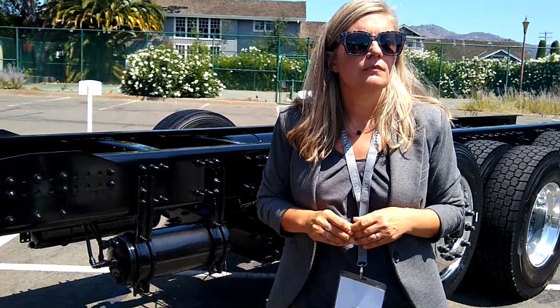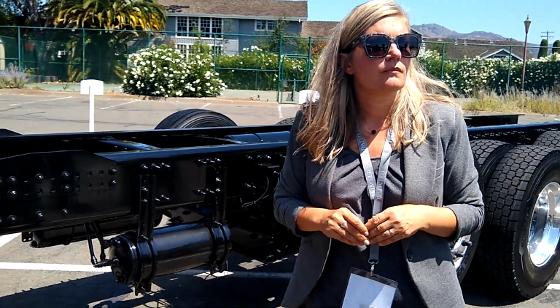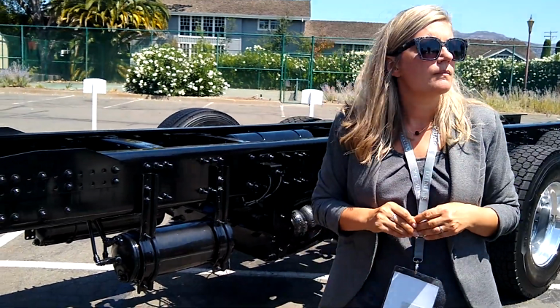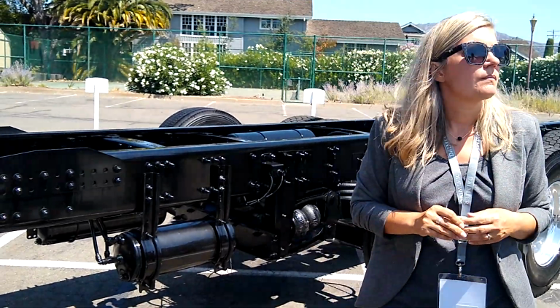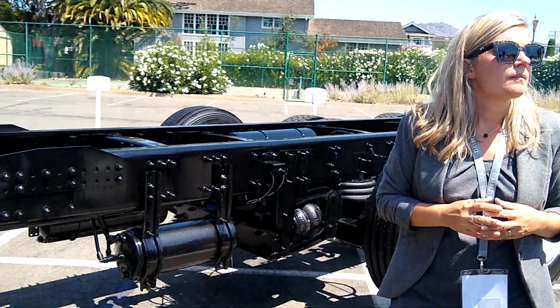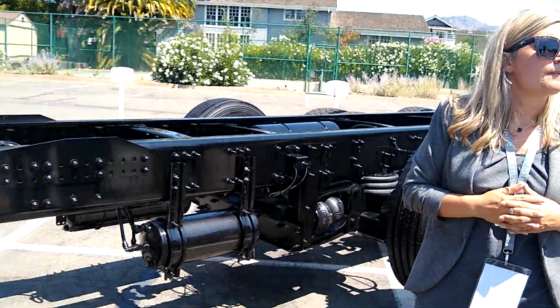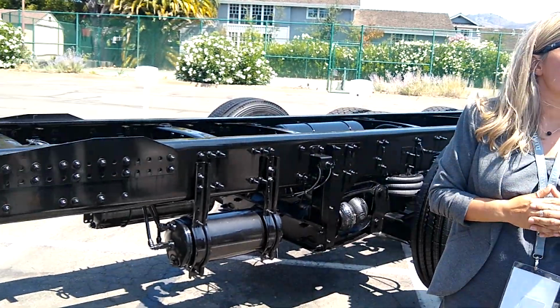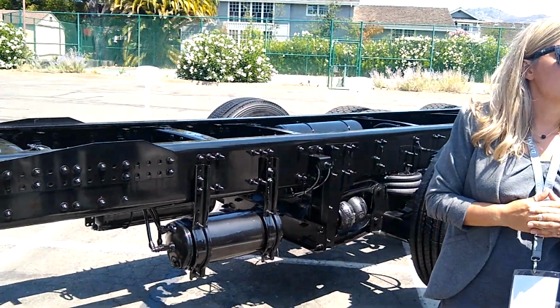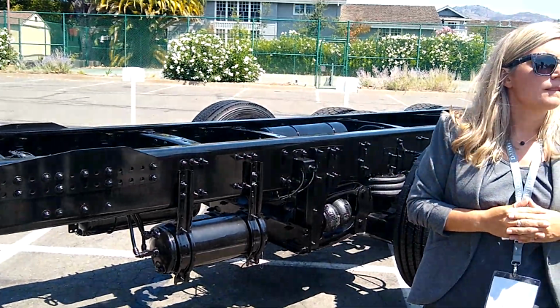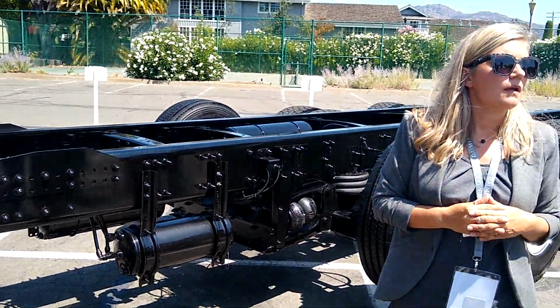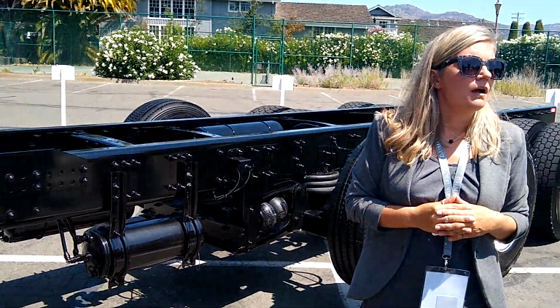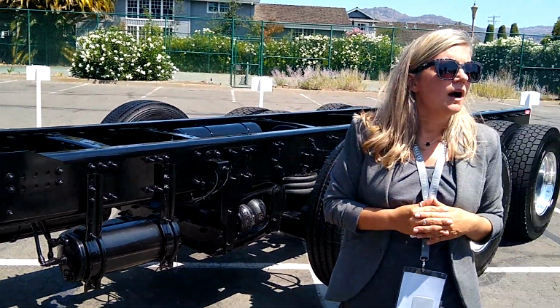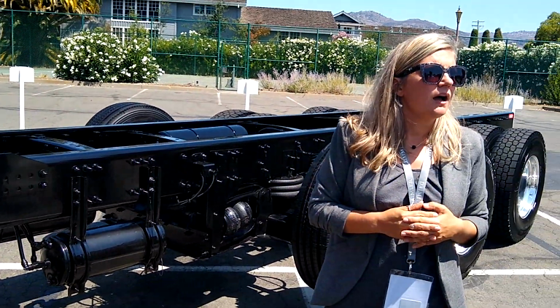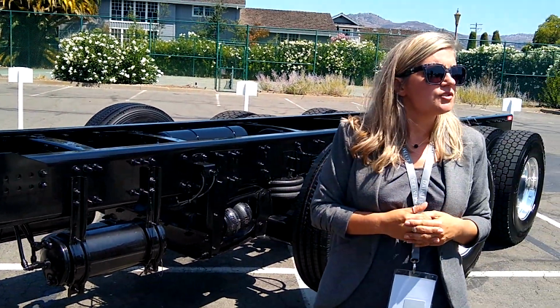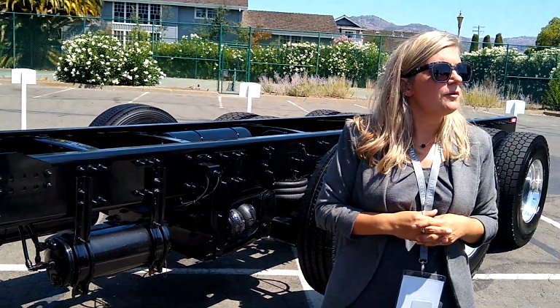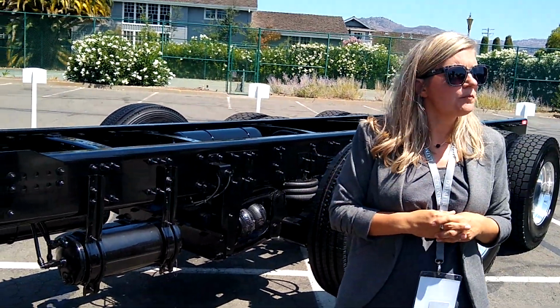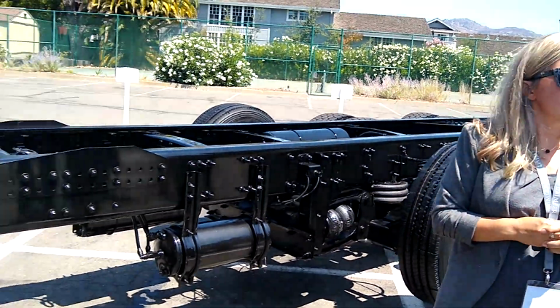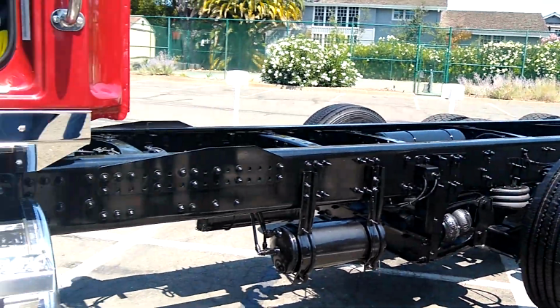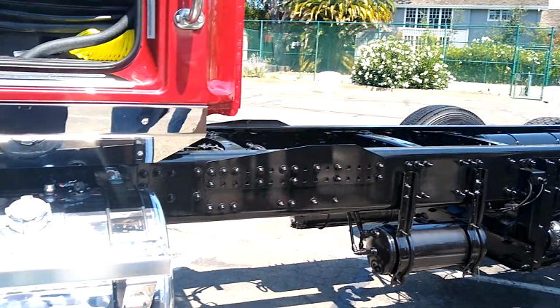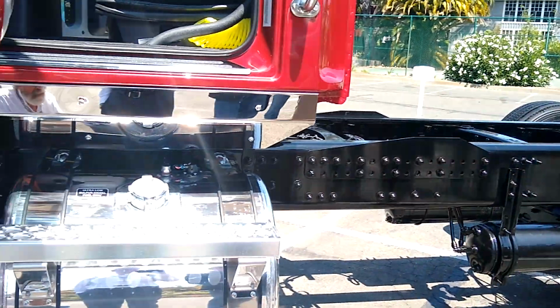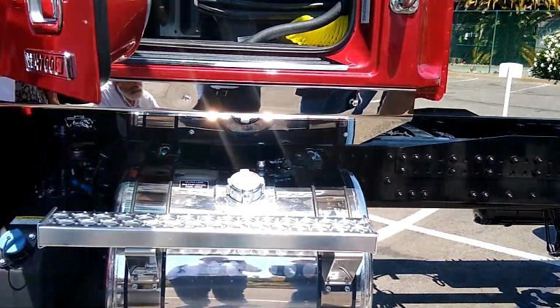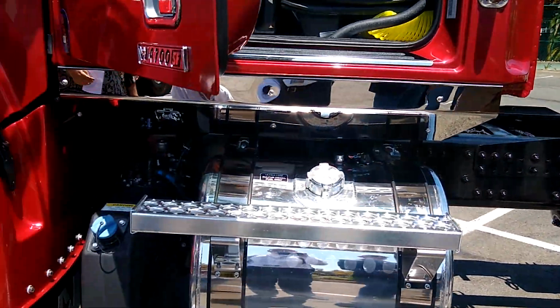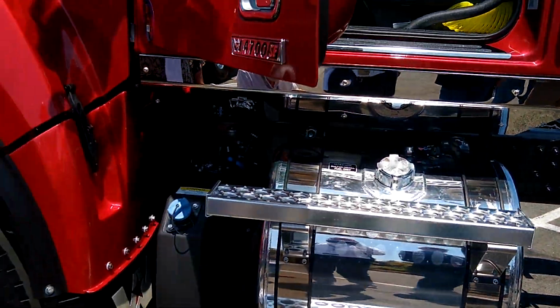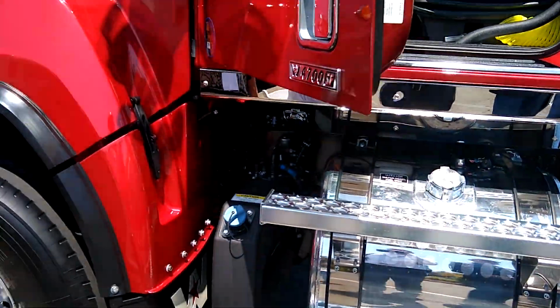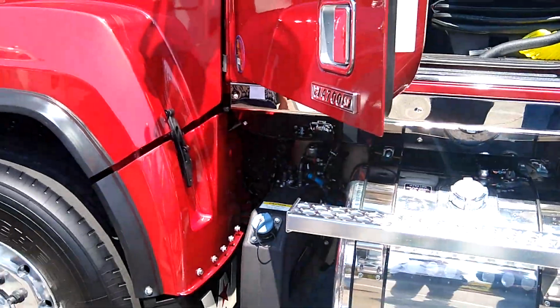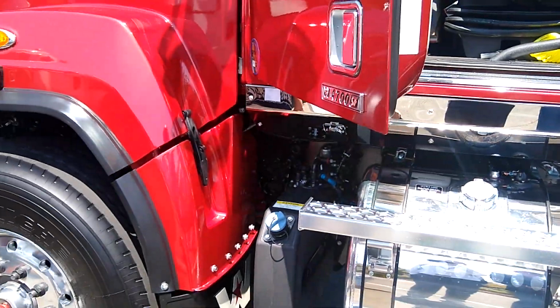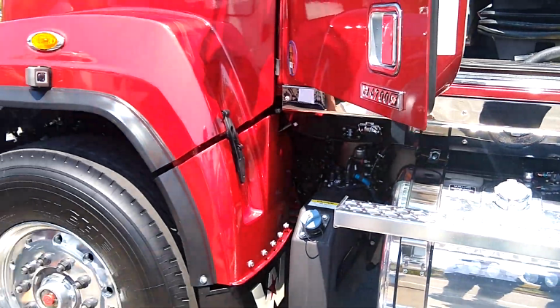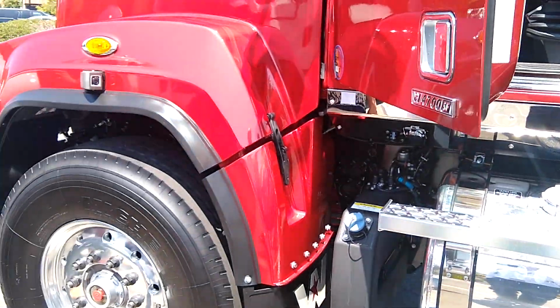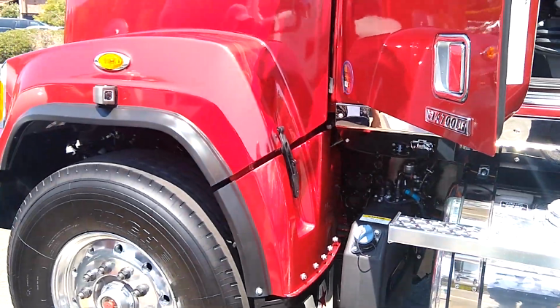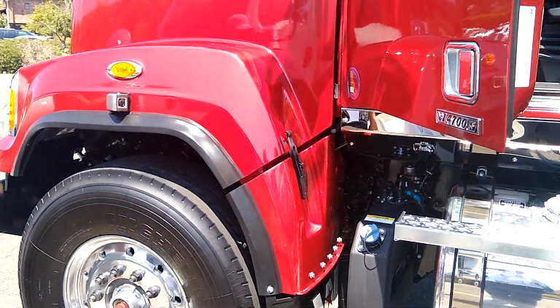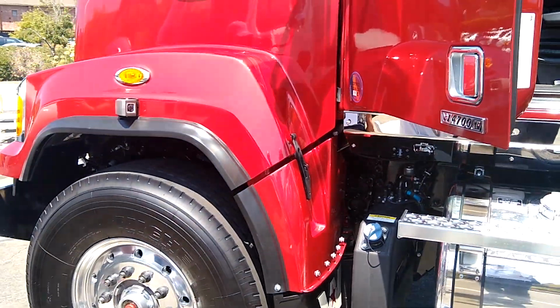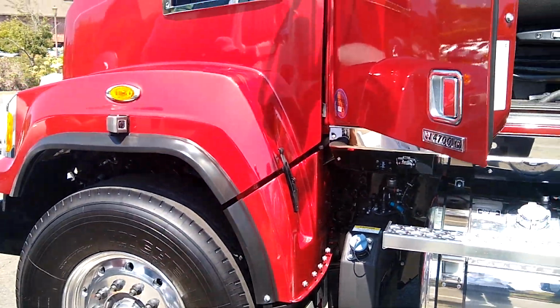Do you have a one-sheet or something to that effect you could share with us? We can get you one — I know we have it, I'll dig it out.